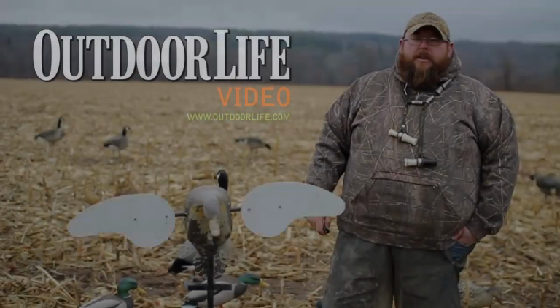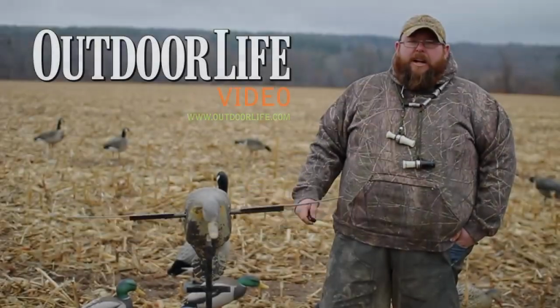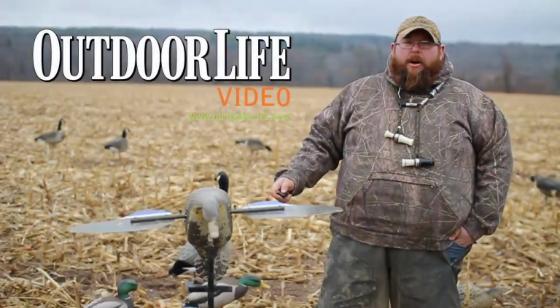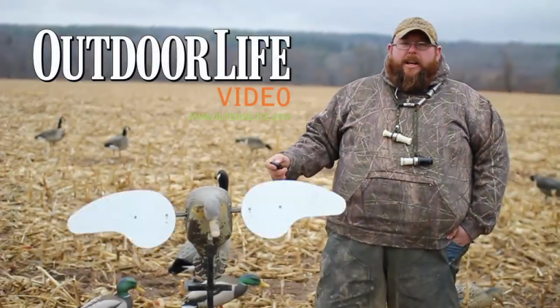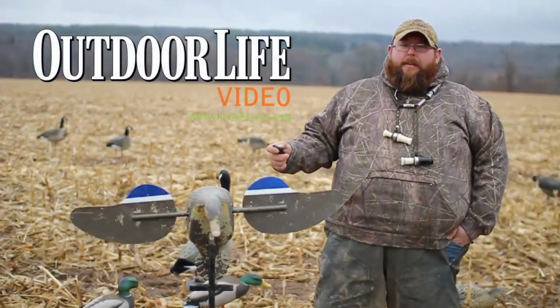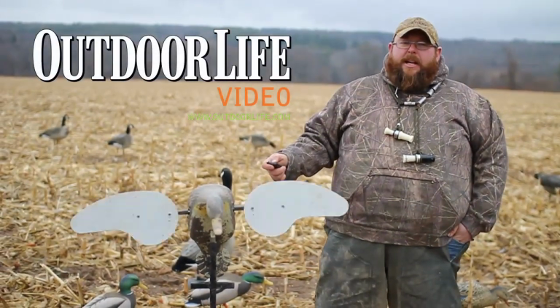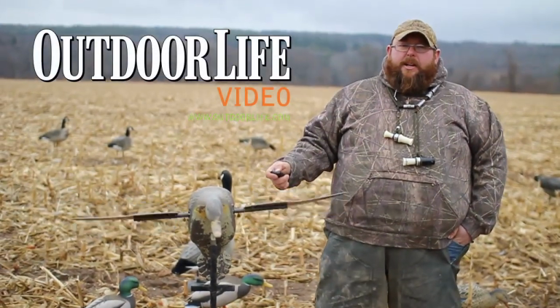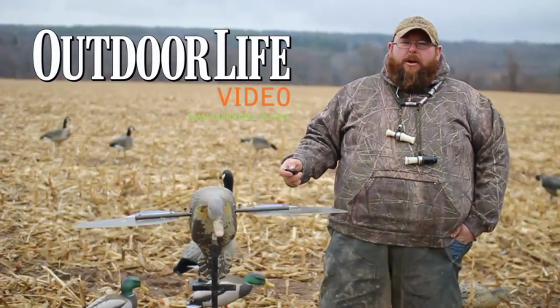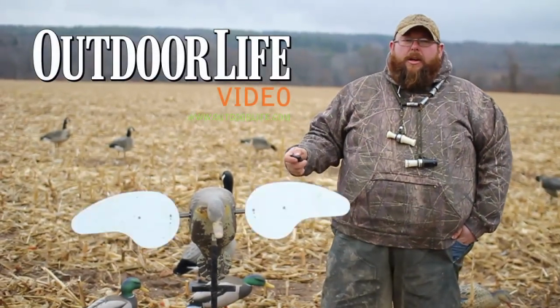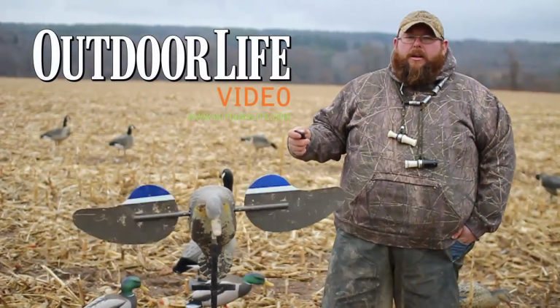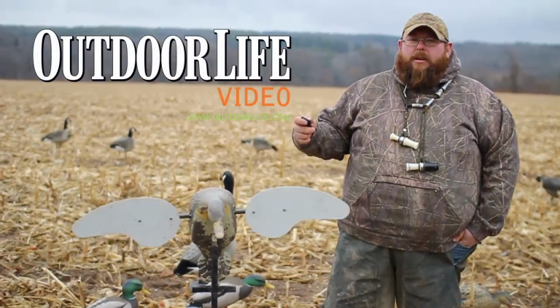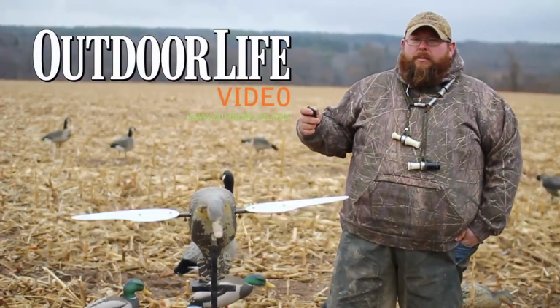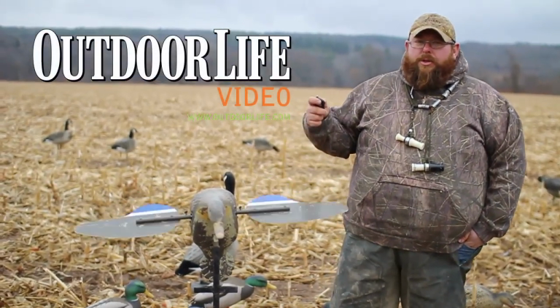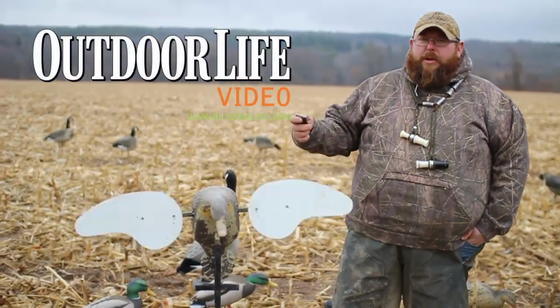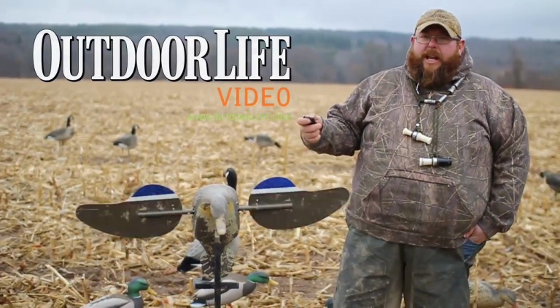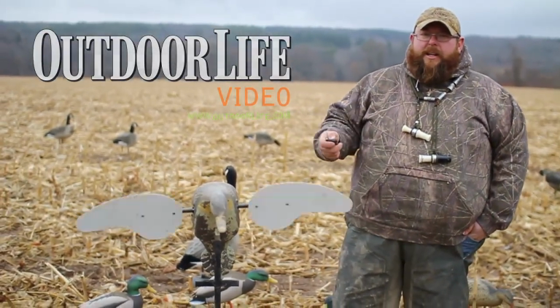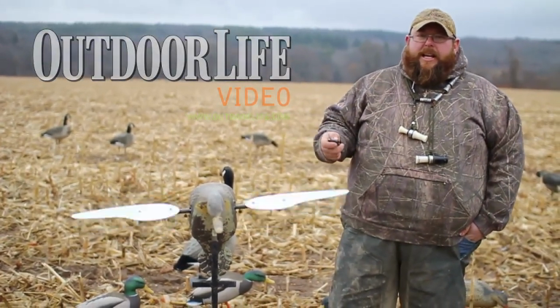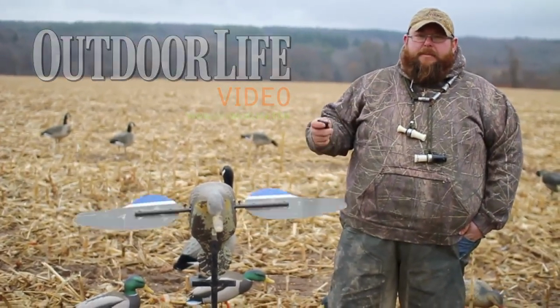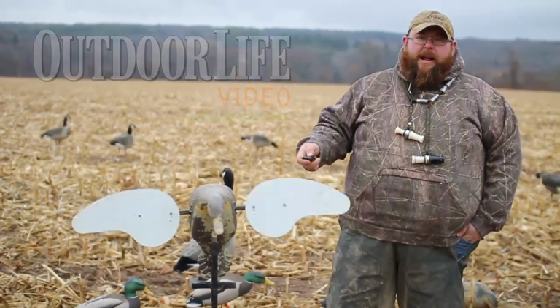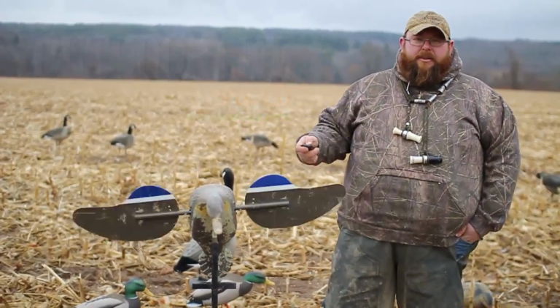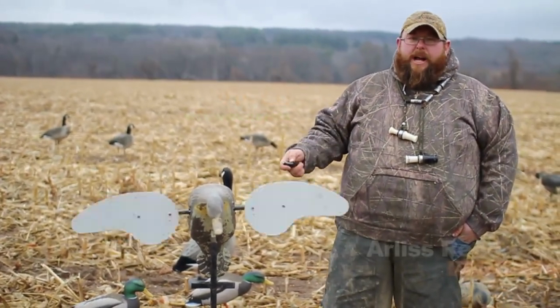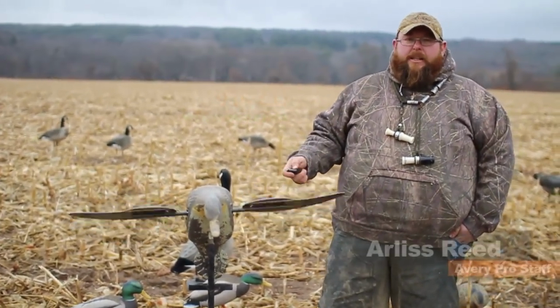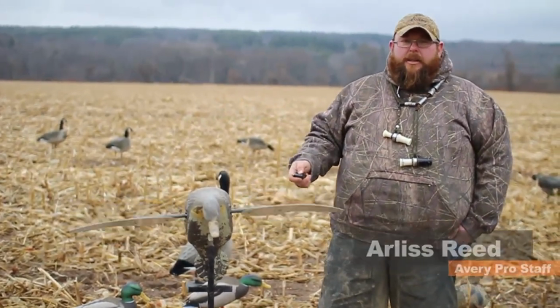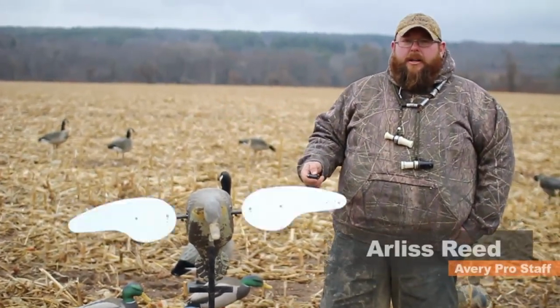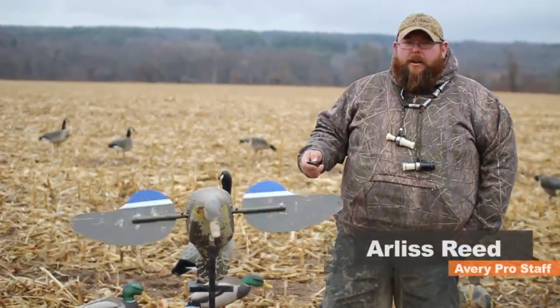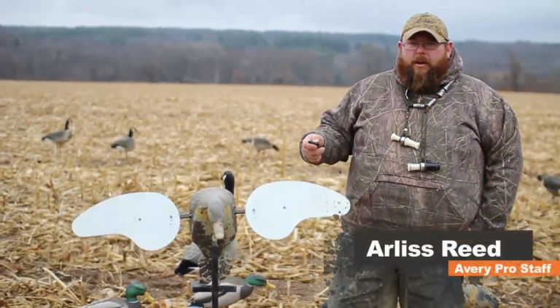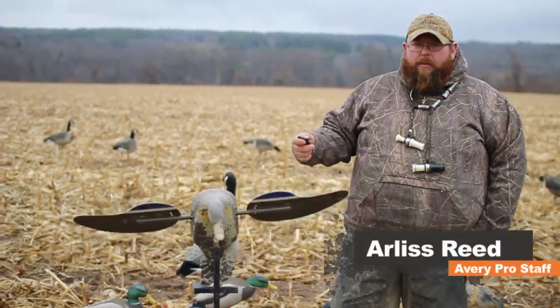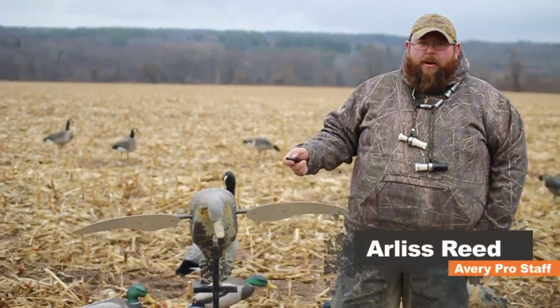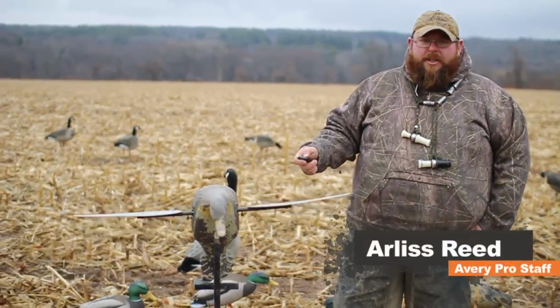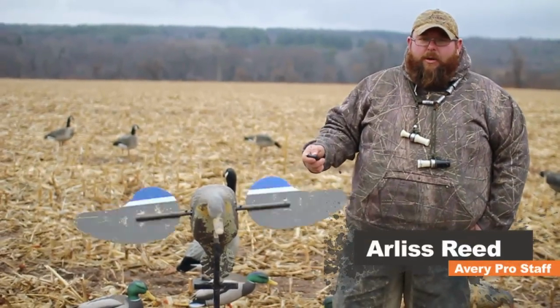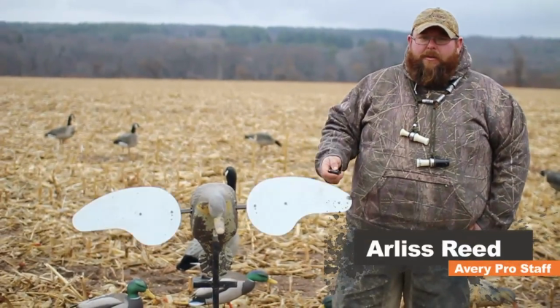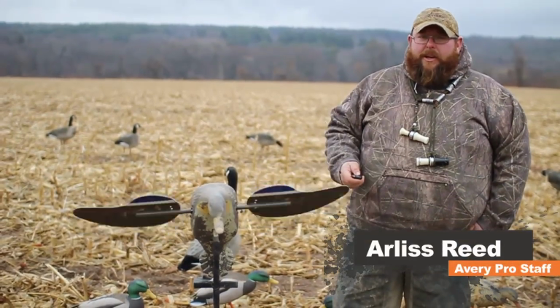Today we're hunting in upstate New York. We're shooting Canada geese, mallards, and black ducks over a harvested cornfield.